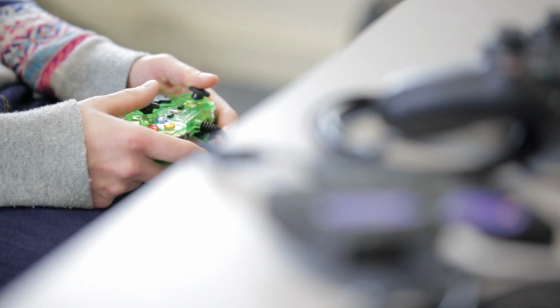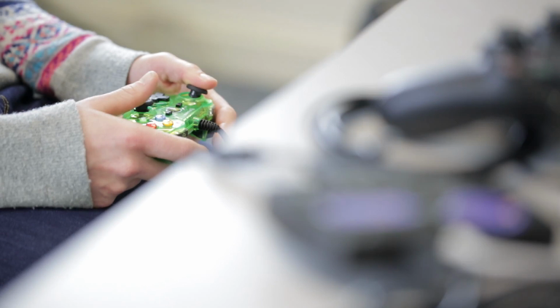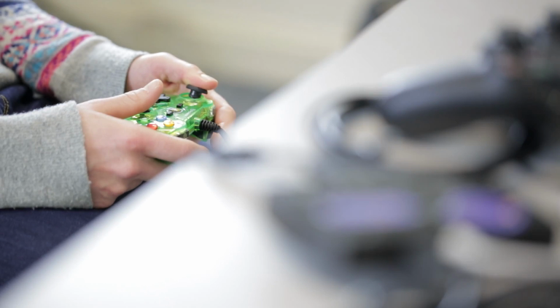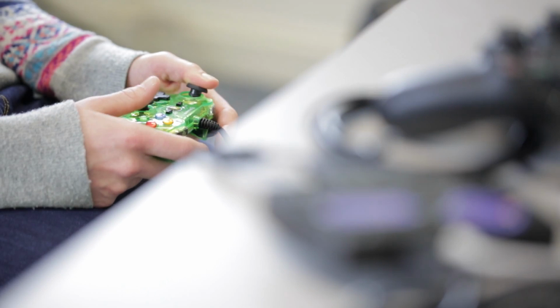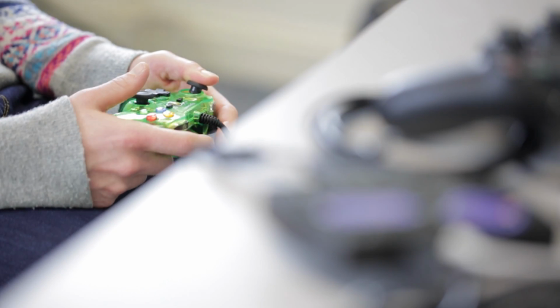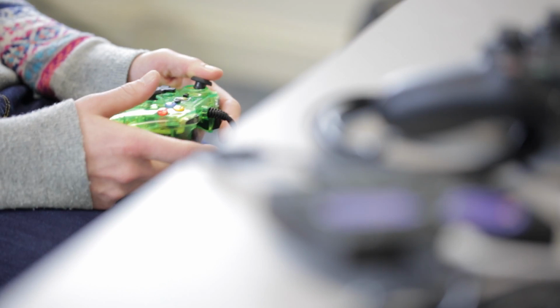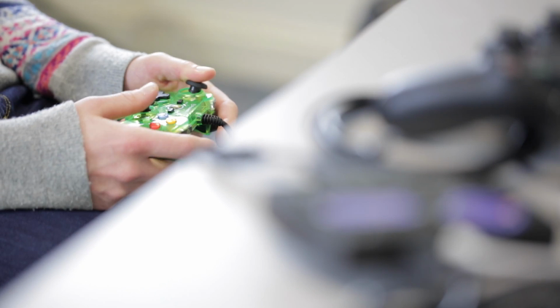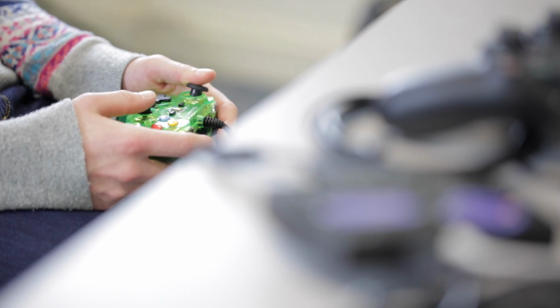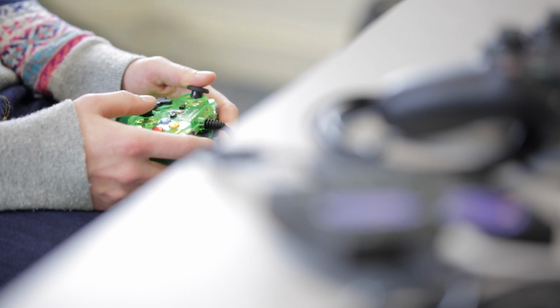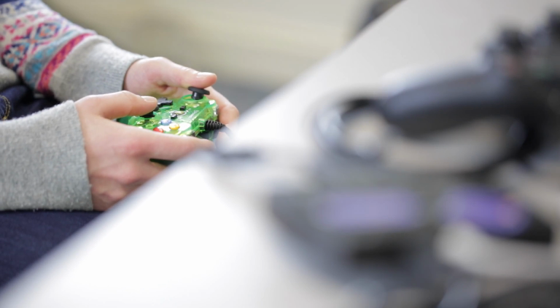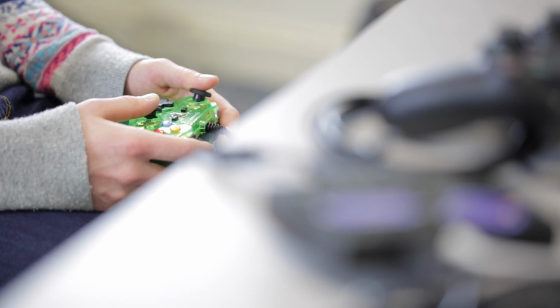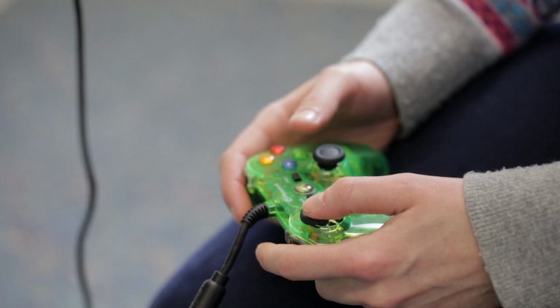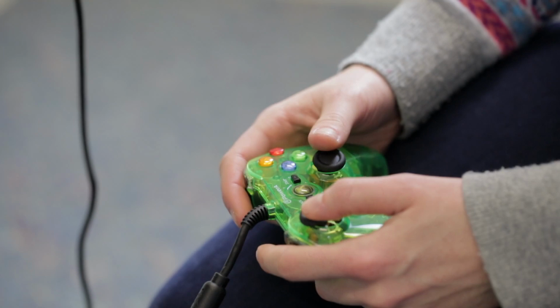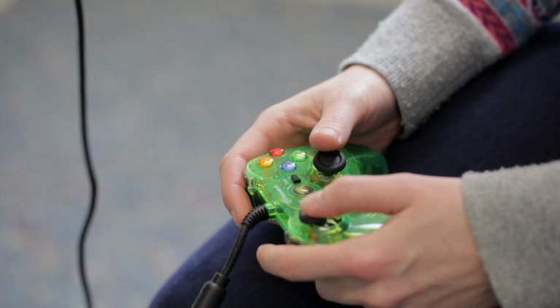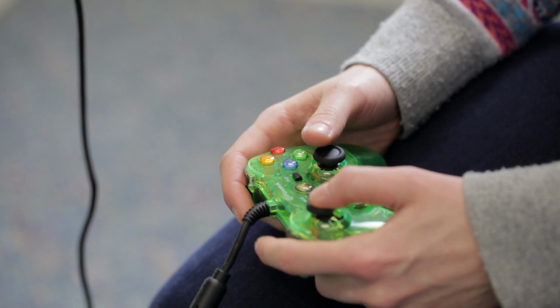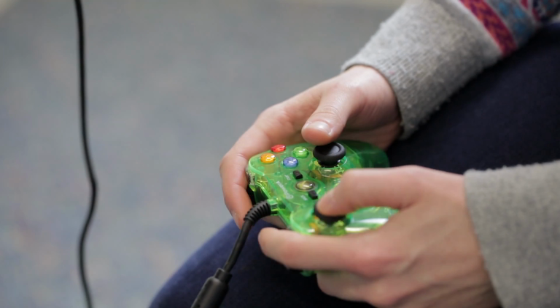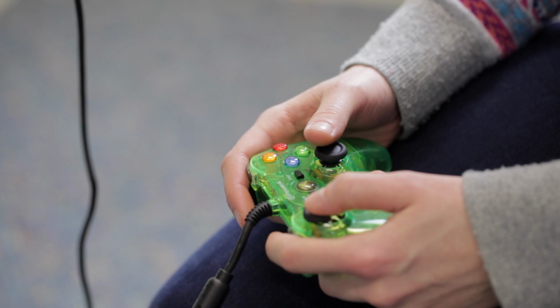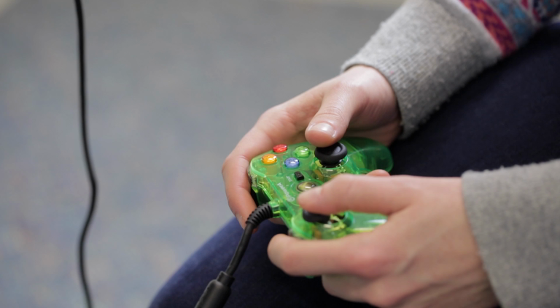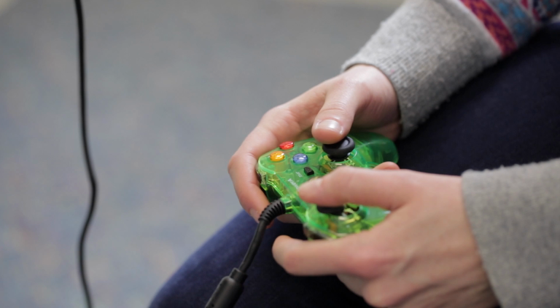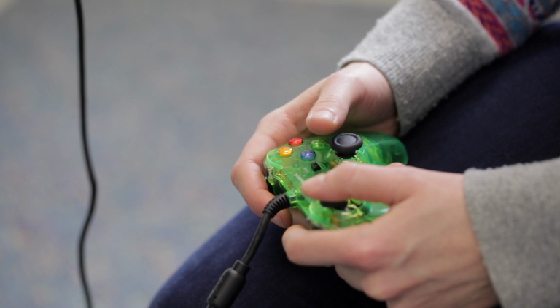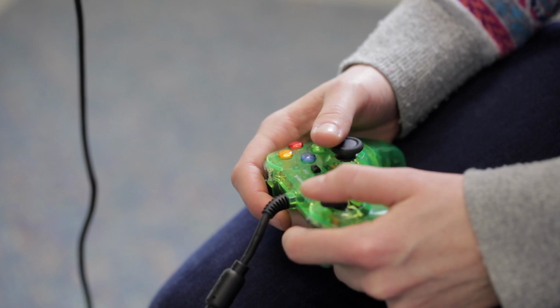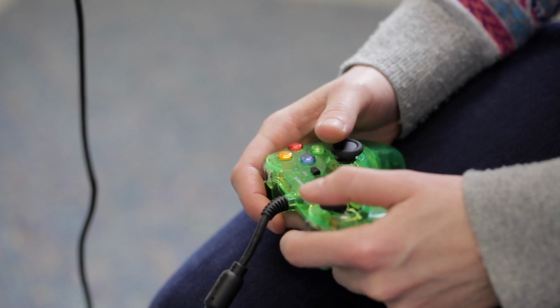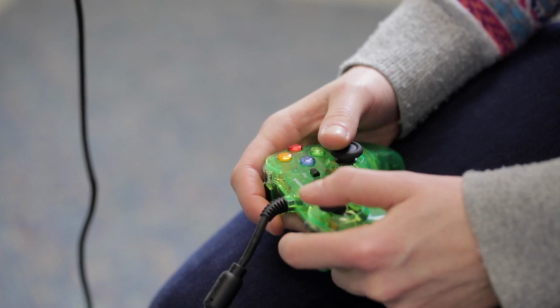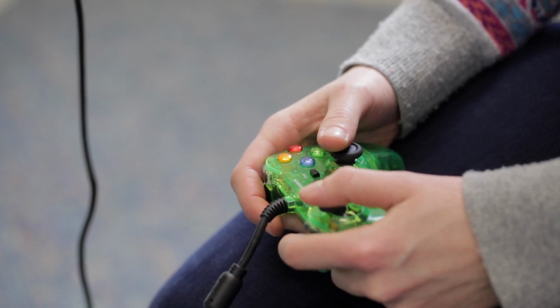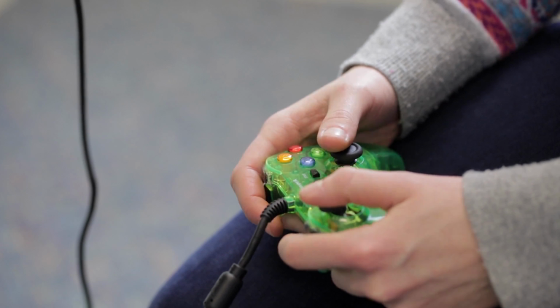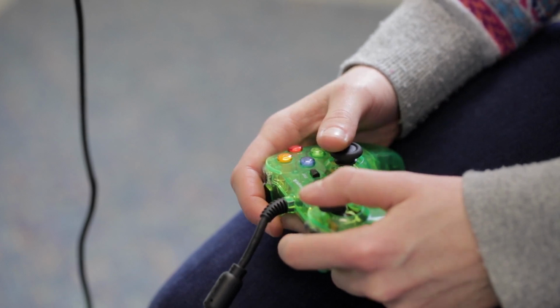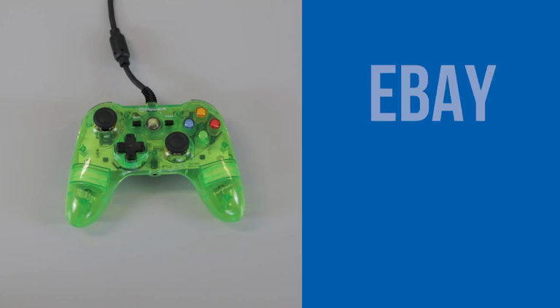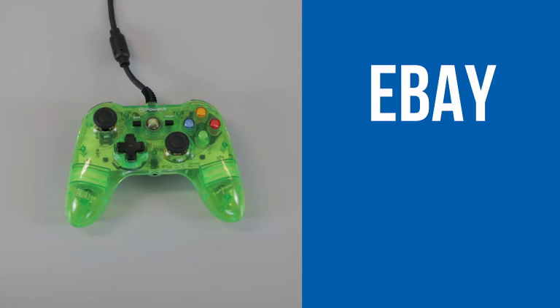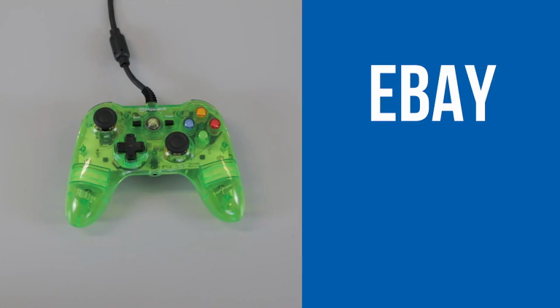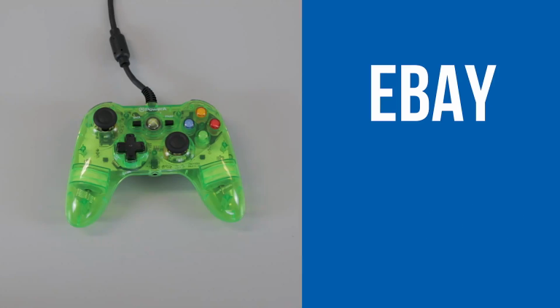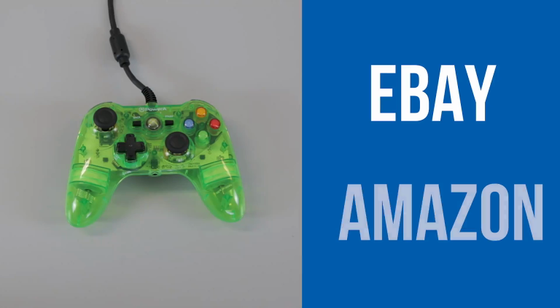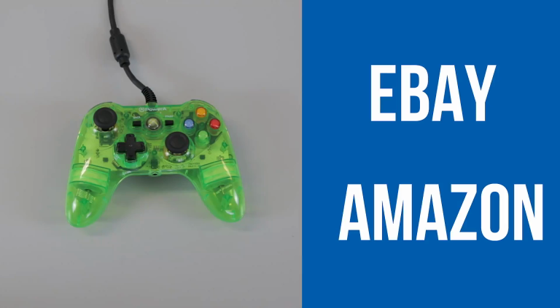This controller is no longer available on the PowerA website and it can be a bit difficult to find. It is sometimes available on eBay and Amazon.